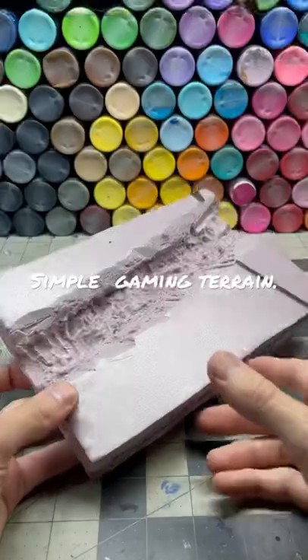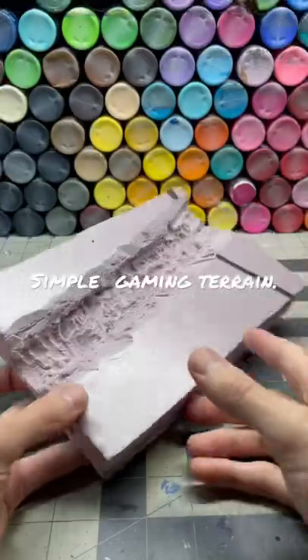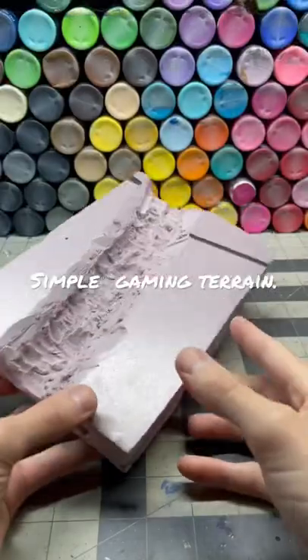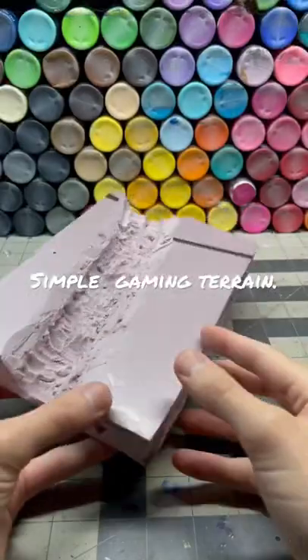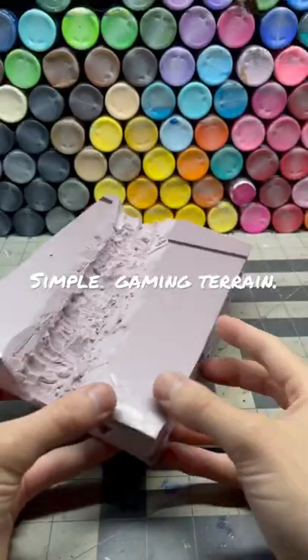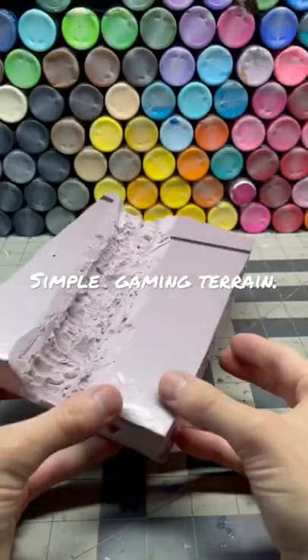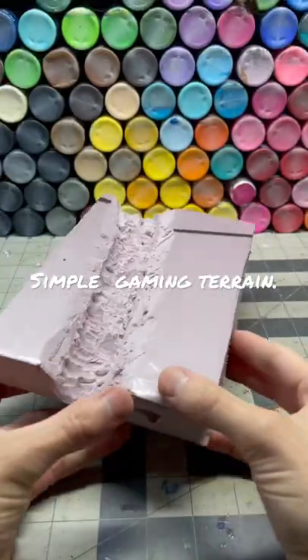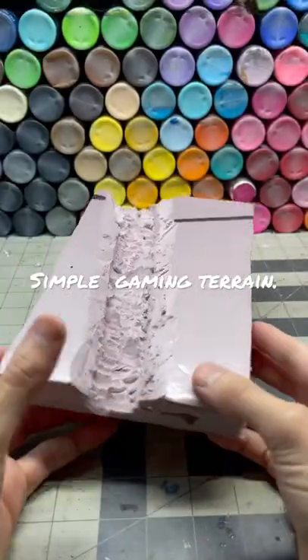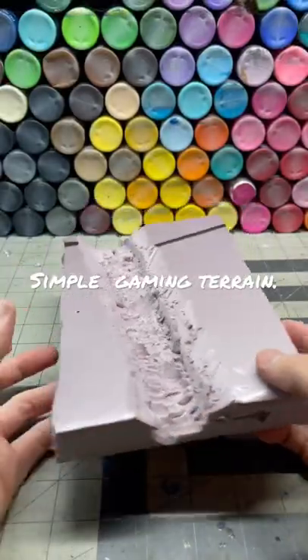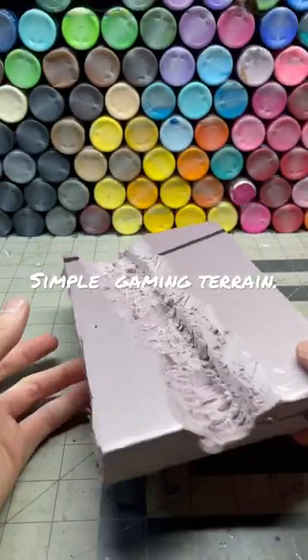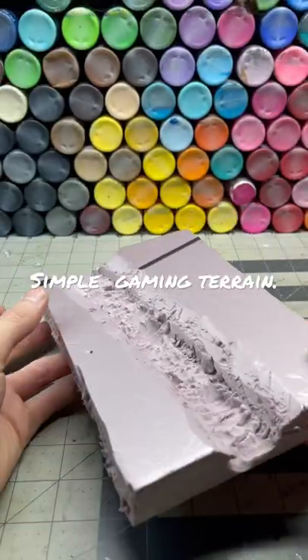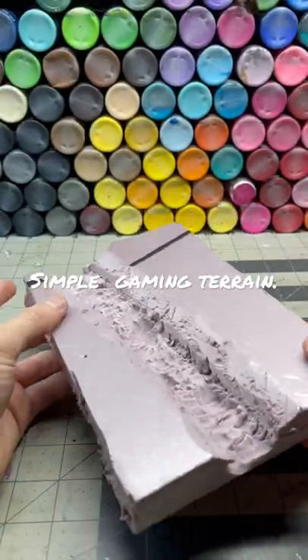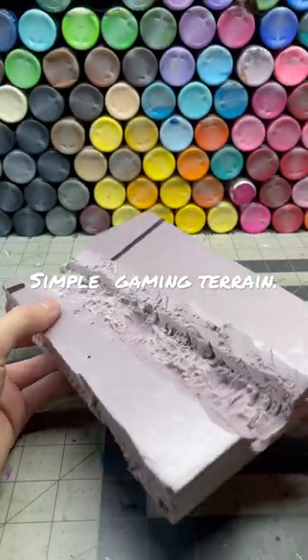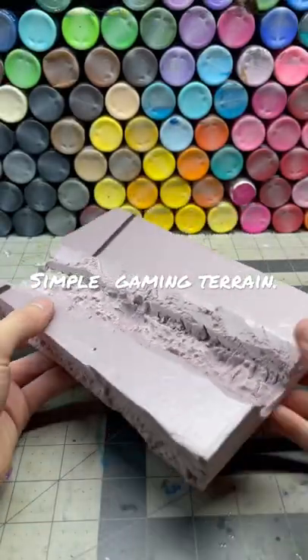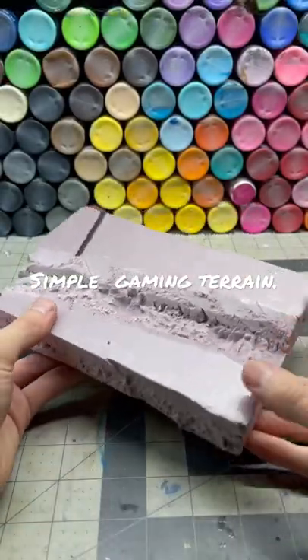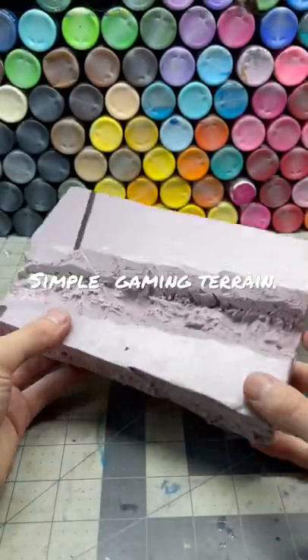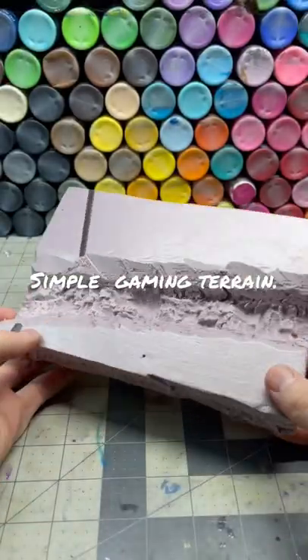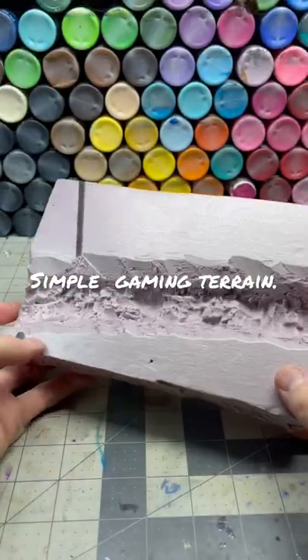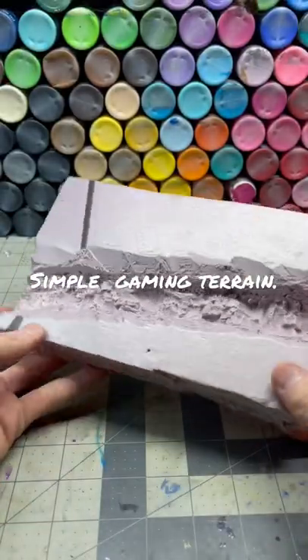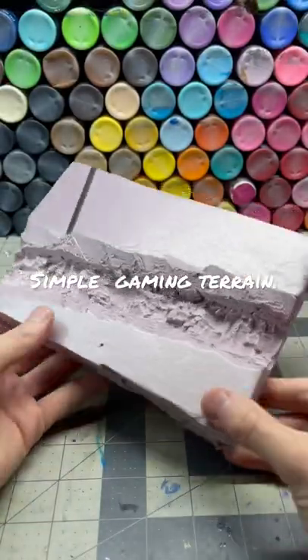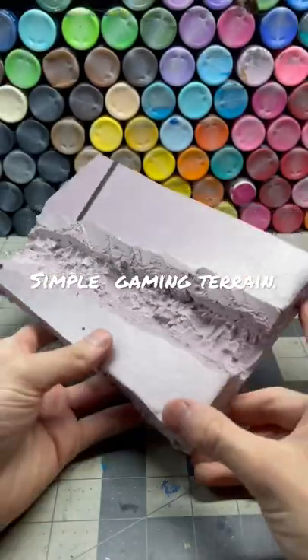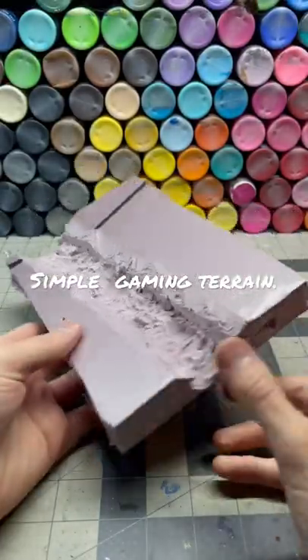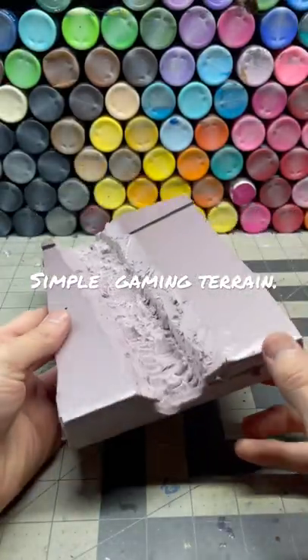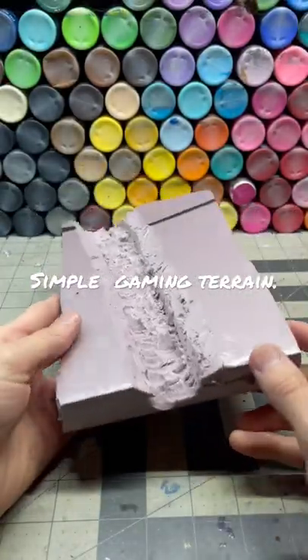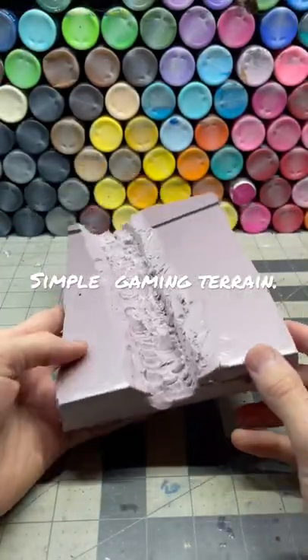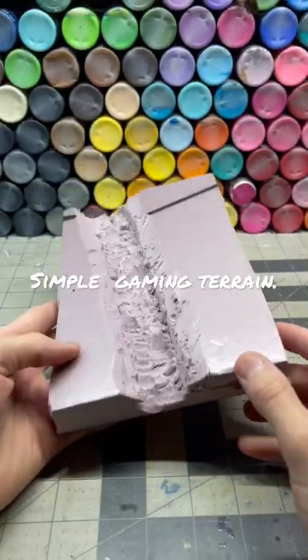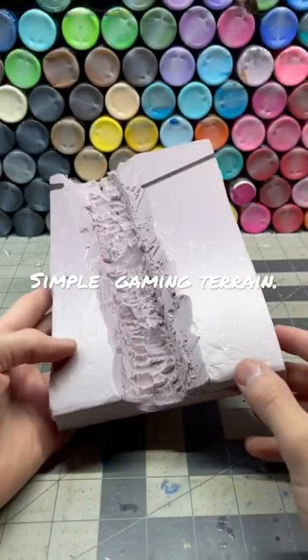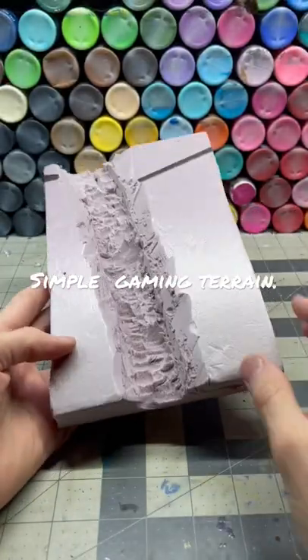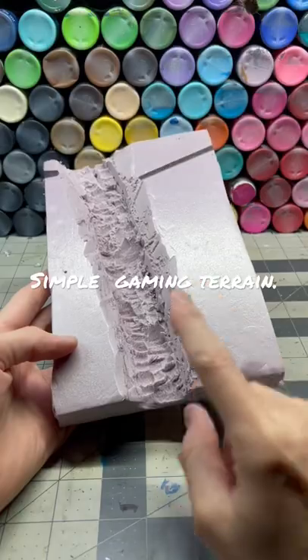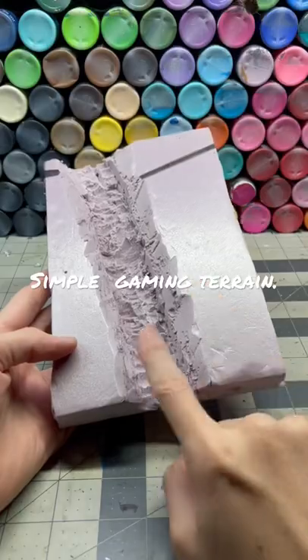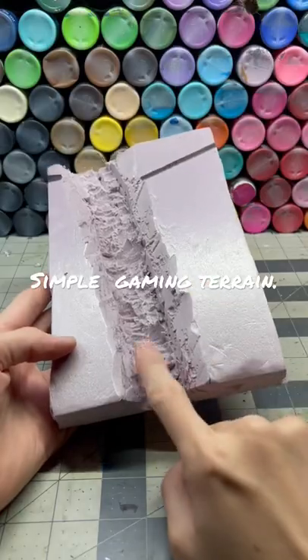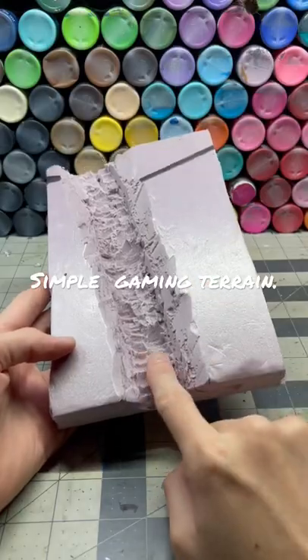I started with this piece of XPS foam and used a utility knife to cut out a channel for the river.